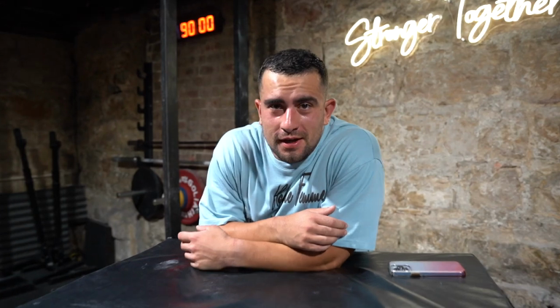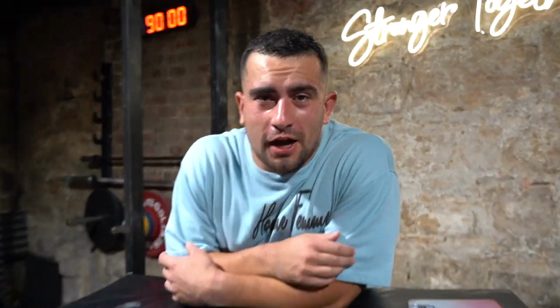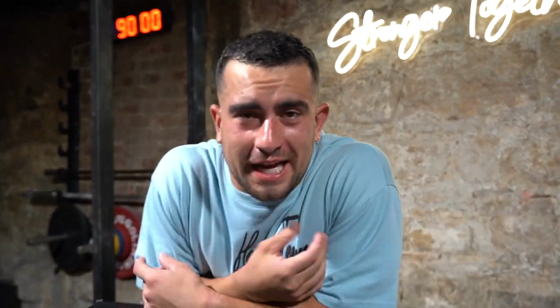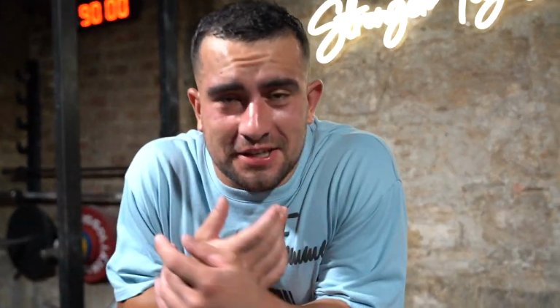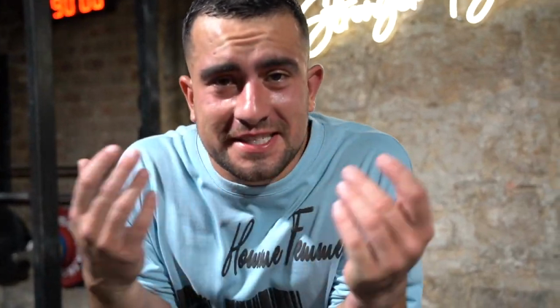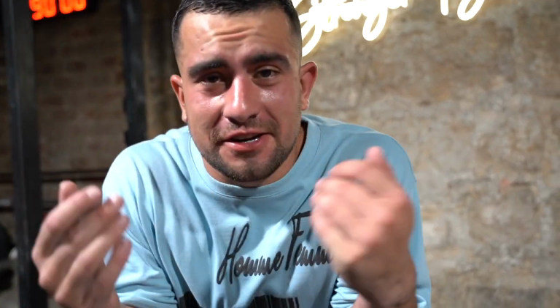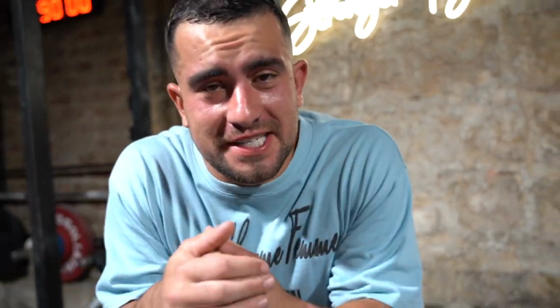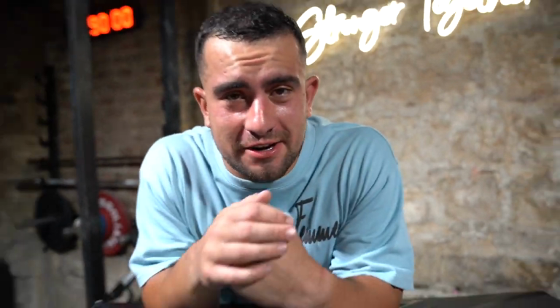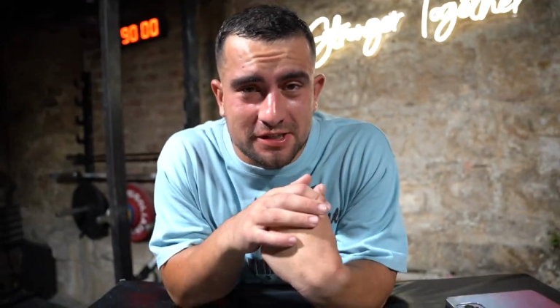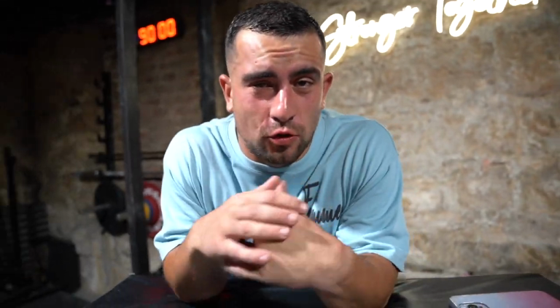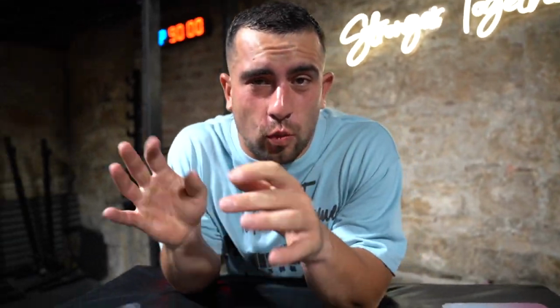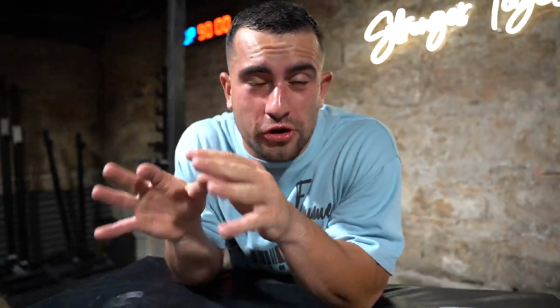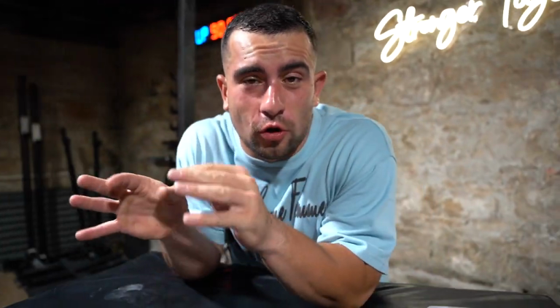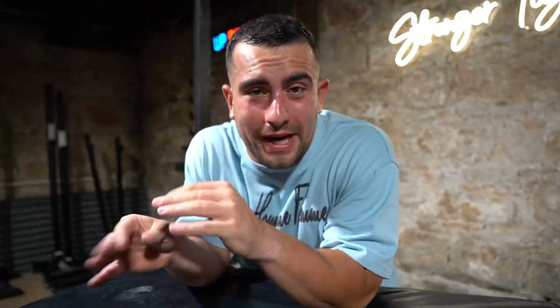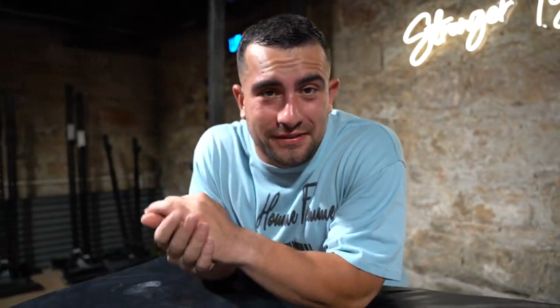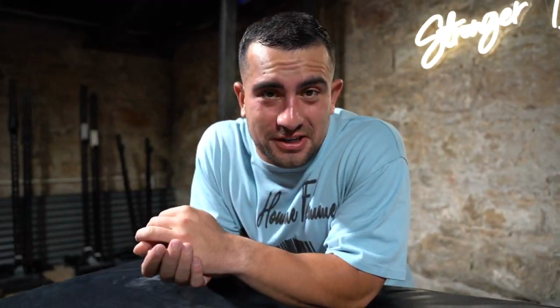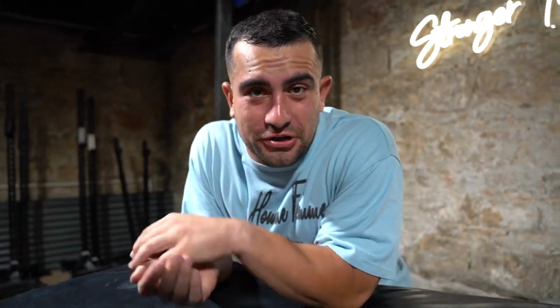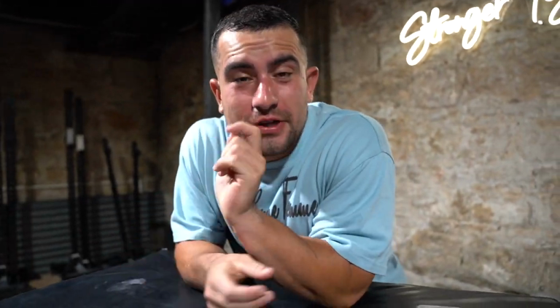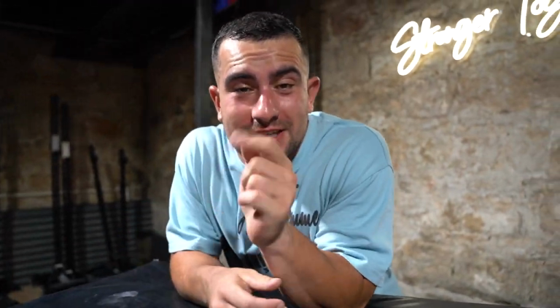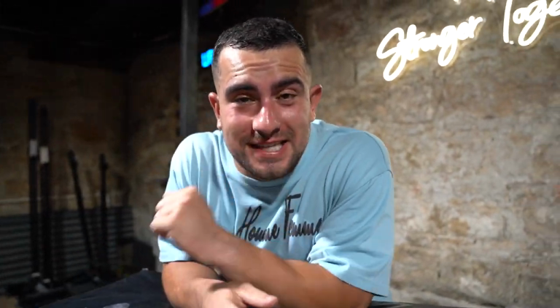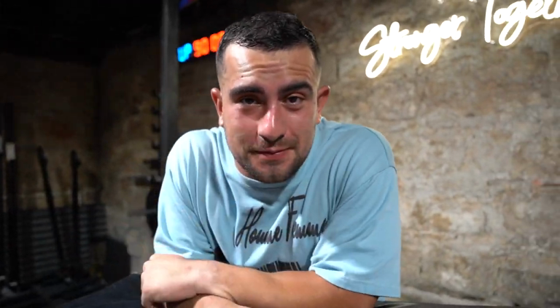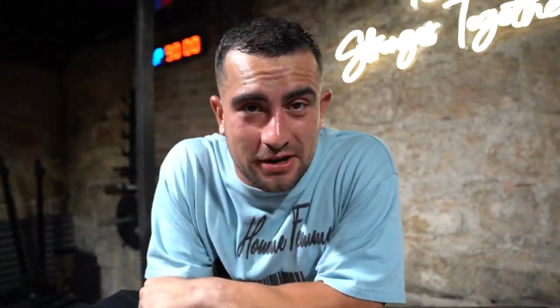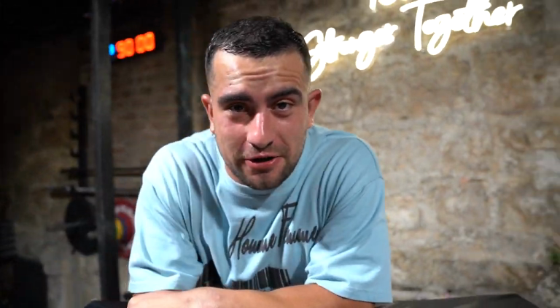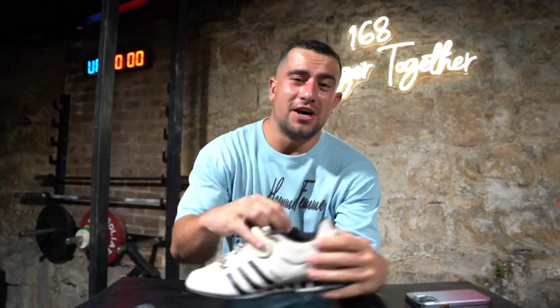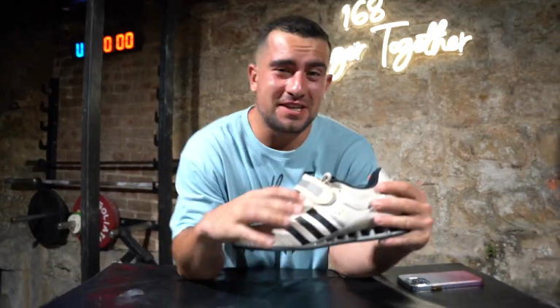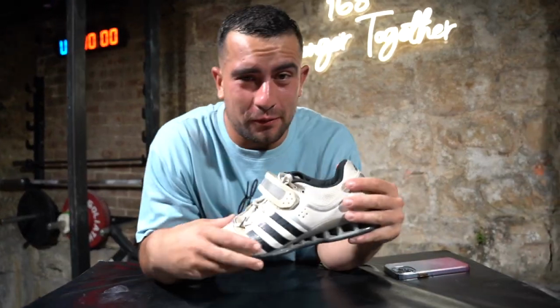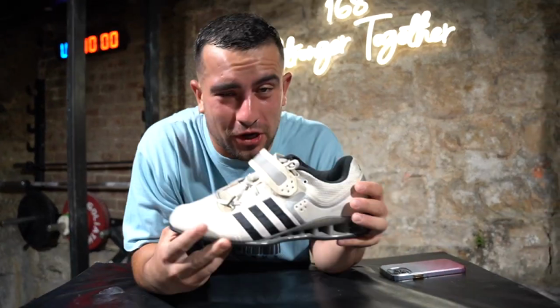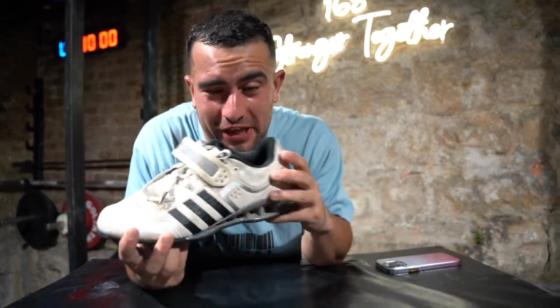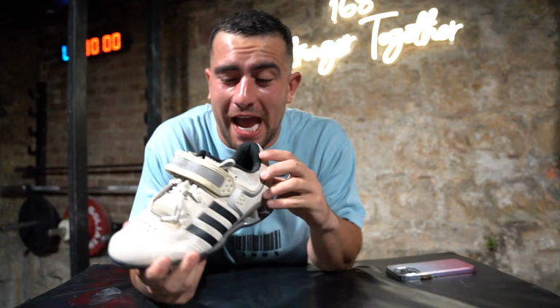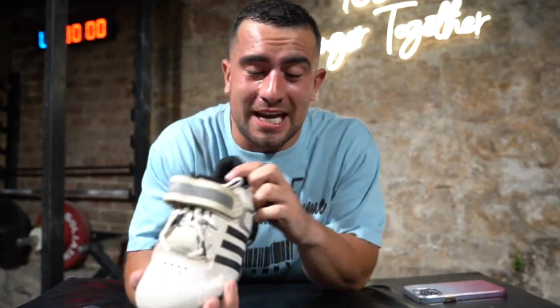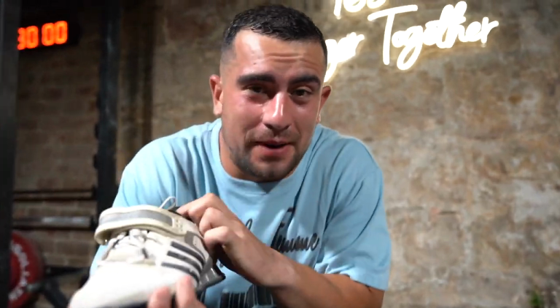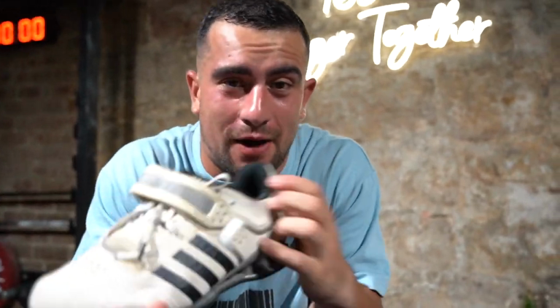Okay, so this series here is called What Your Weightlifting Shoe Says About You. First up, we've got the Adi Power.